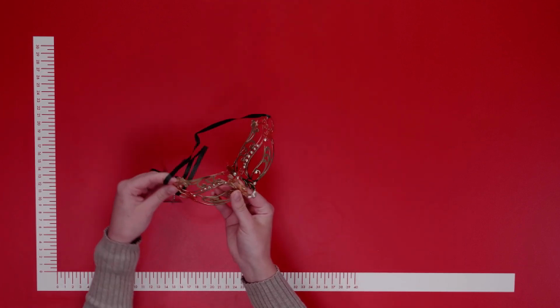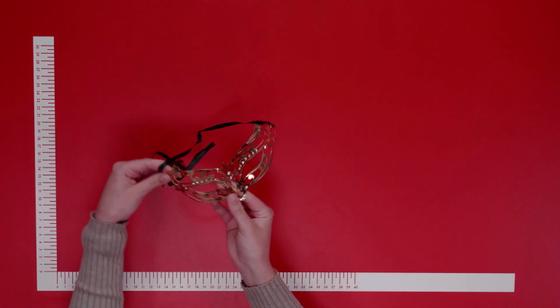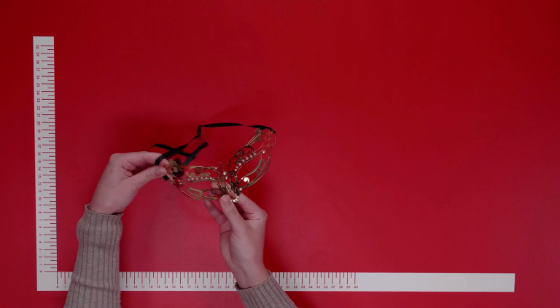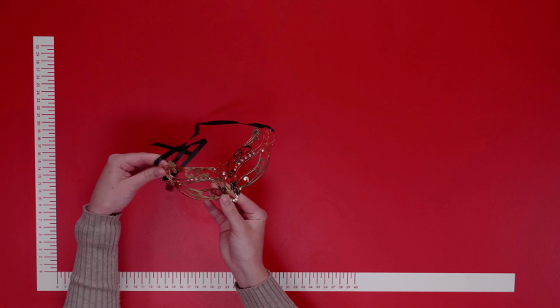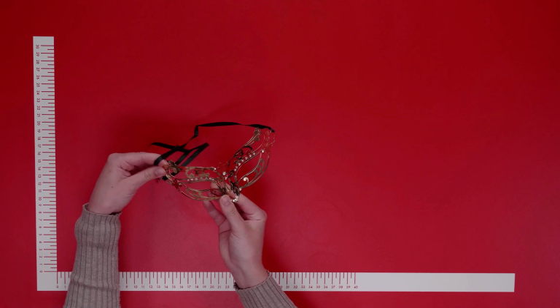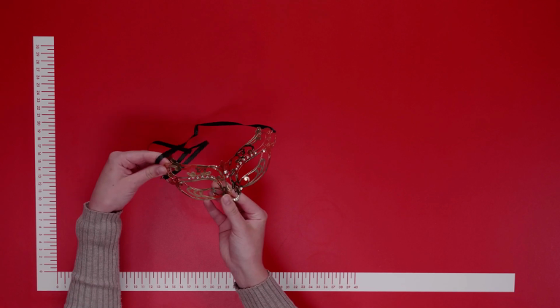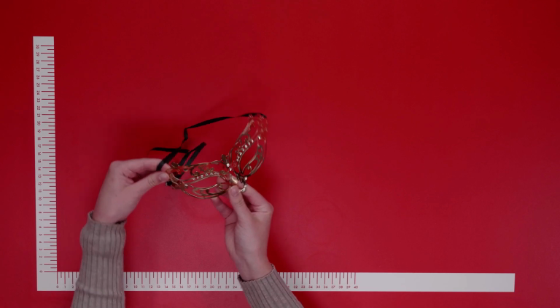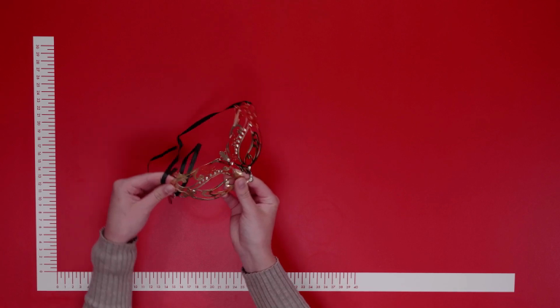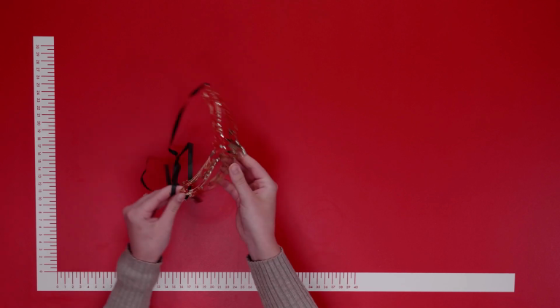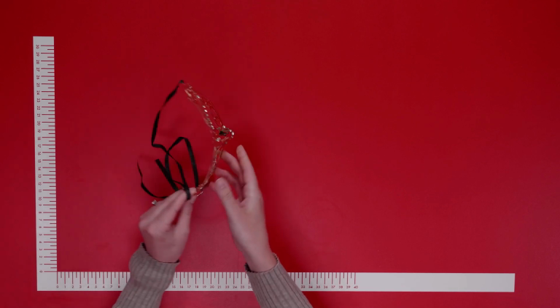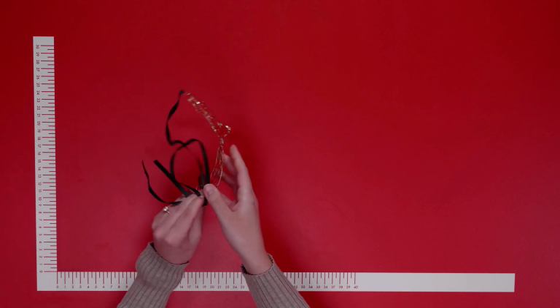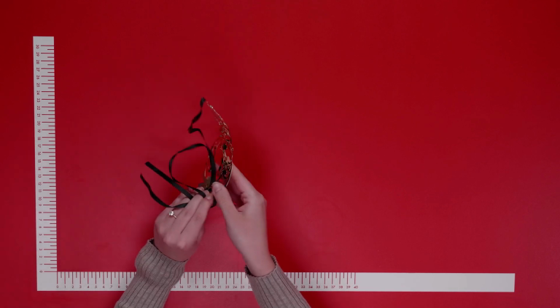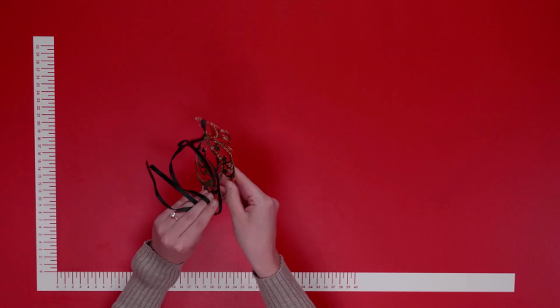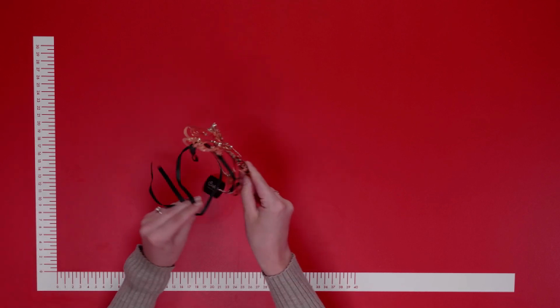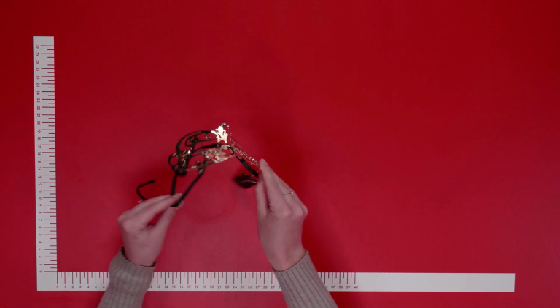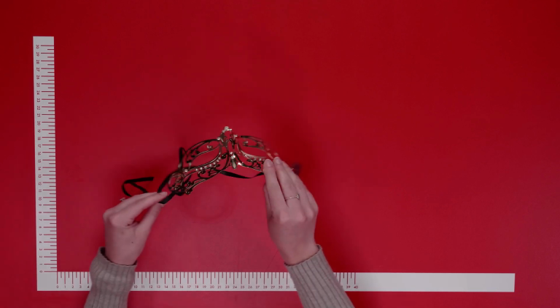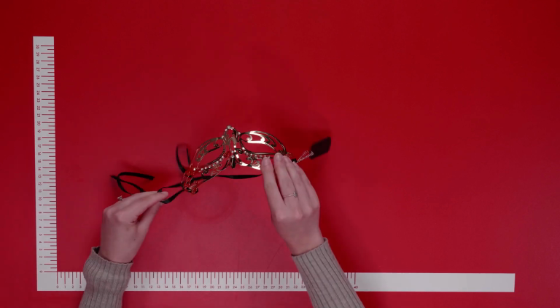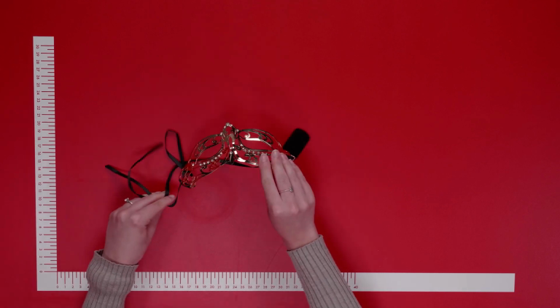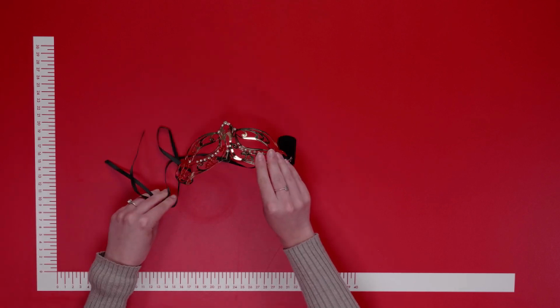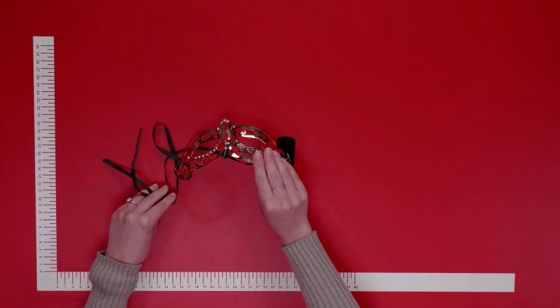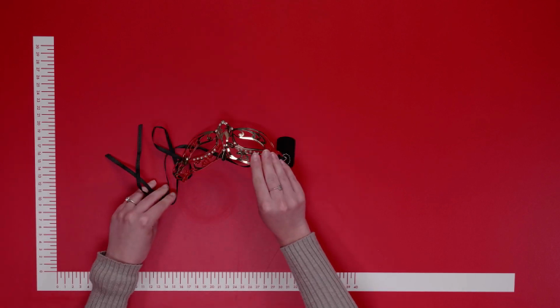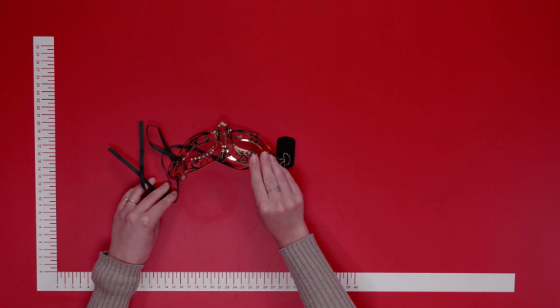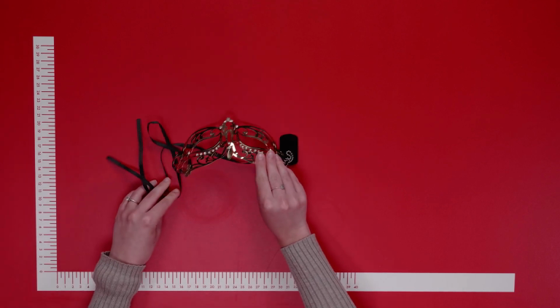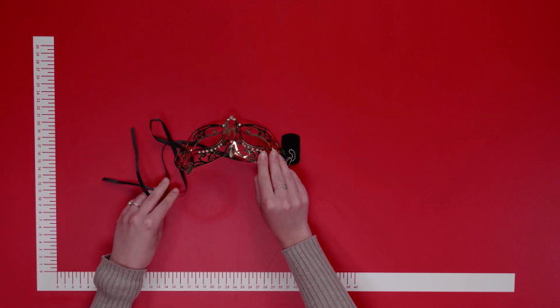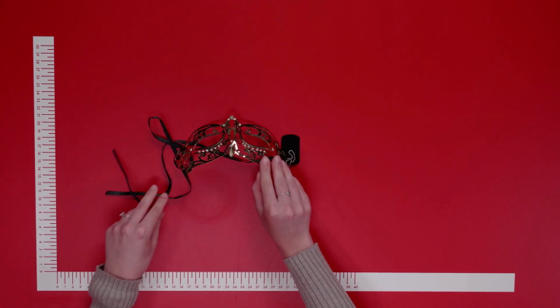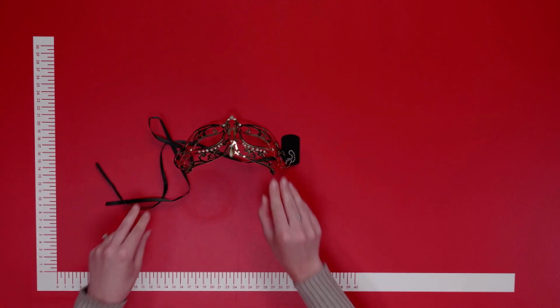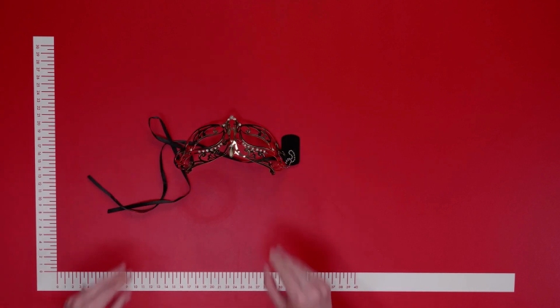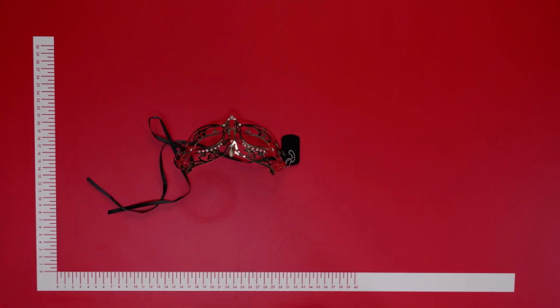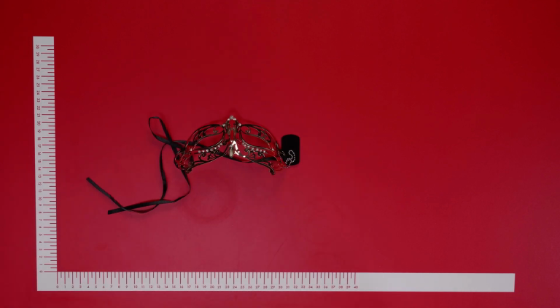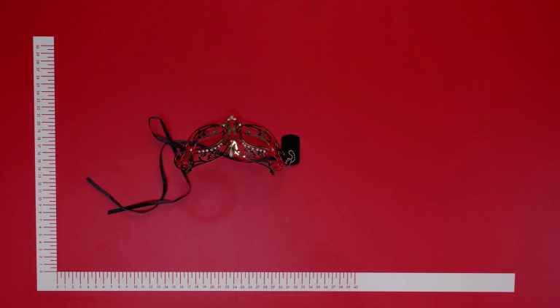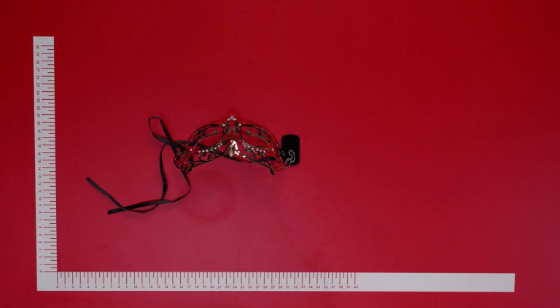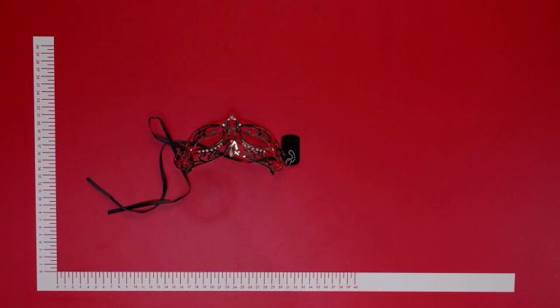The mask is ideal to steal the show during a ball, a themed party, or to make a night in the bedroom even more exciting.